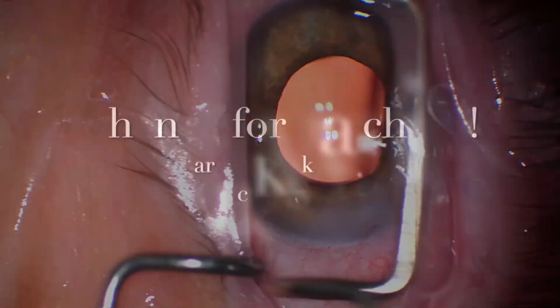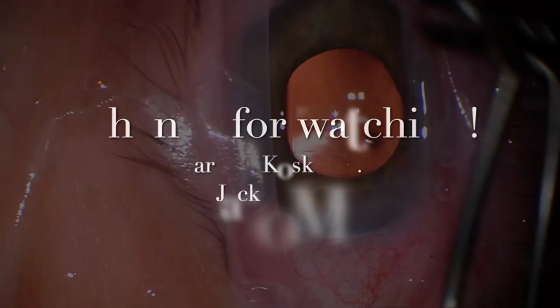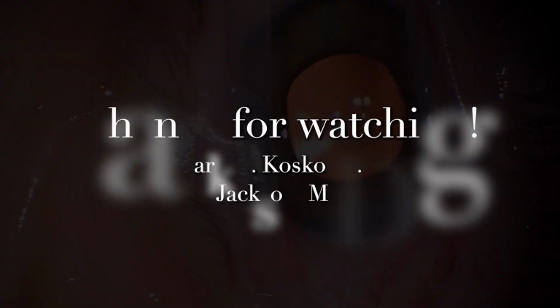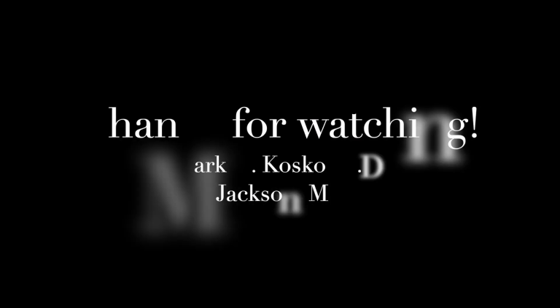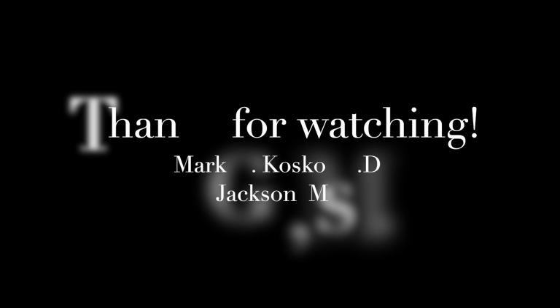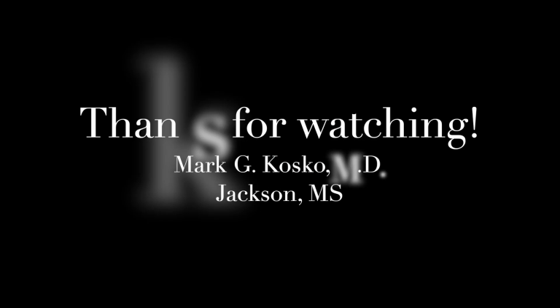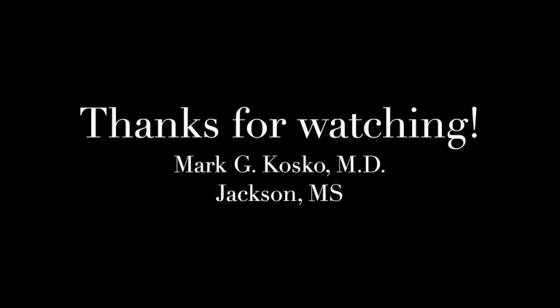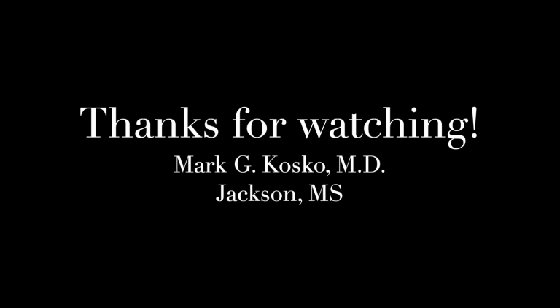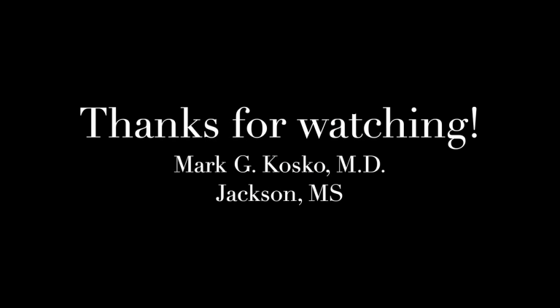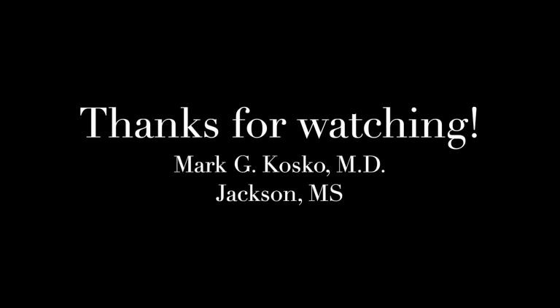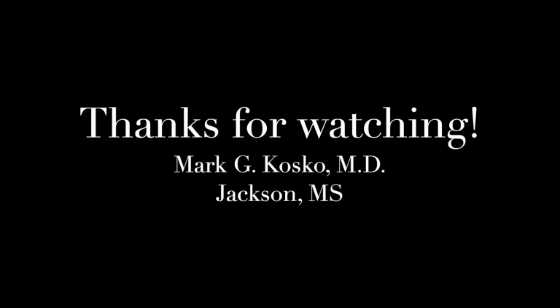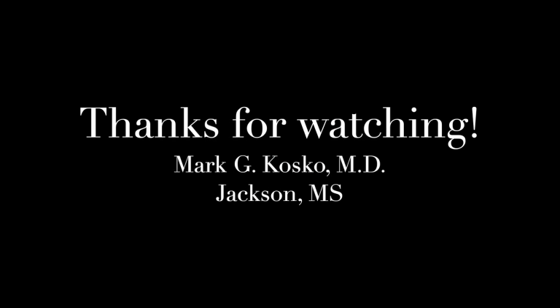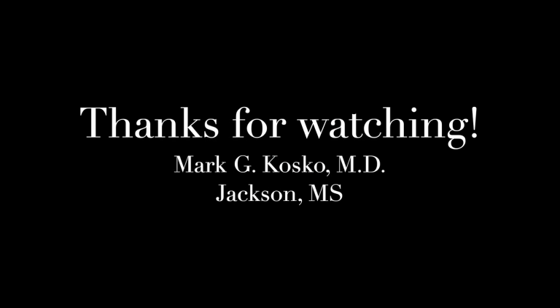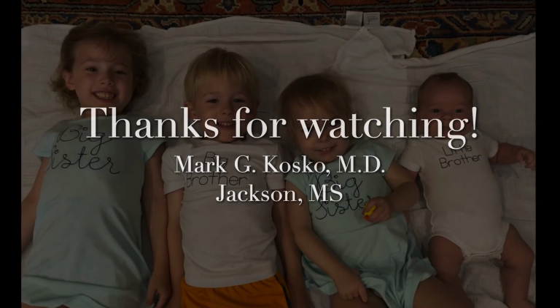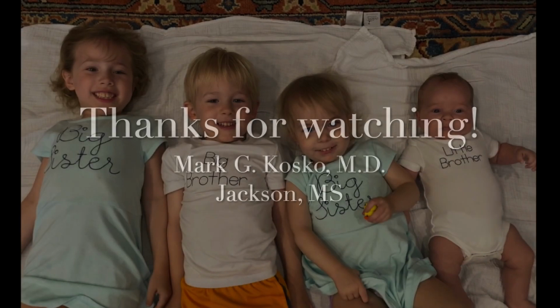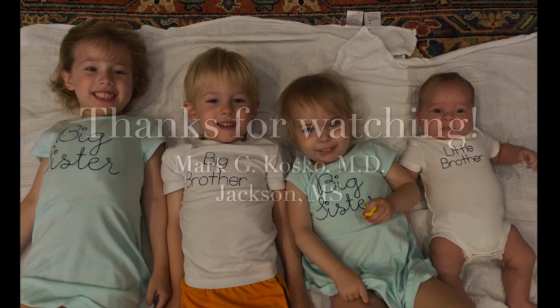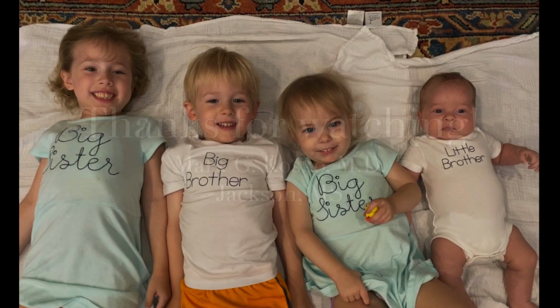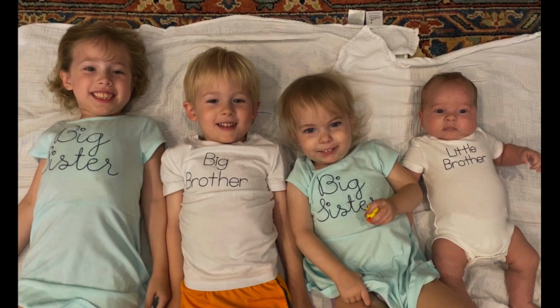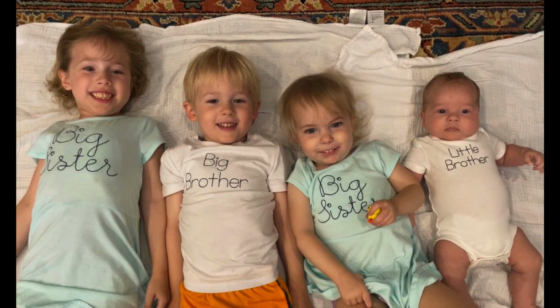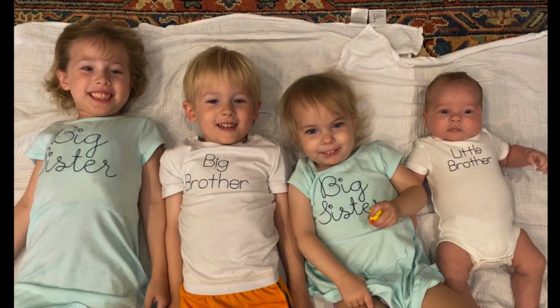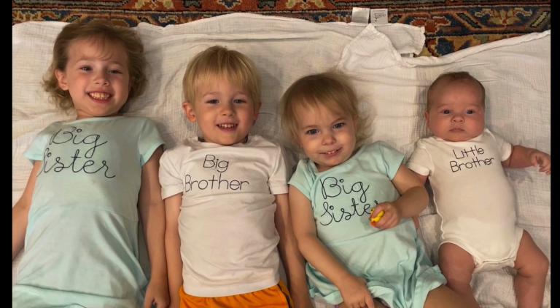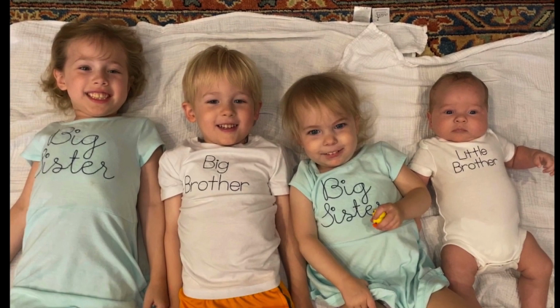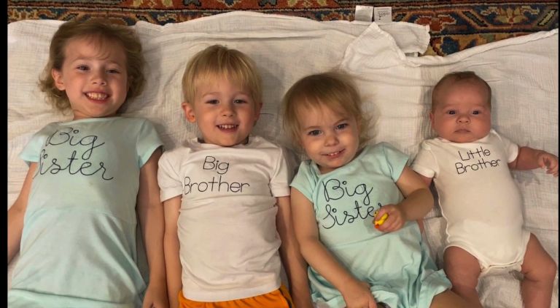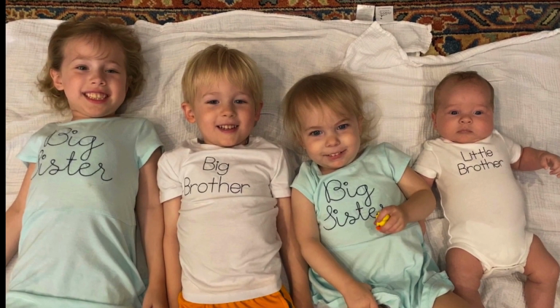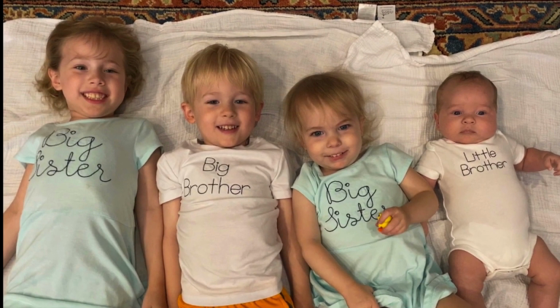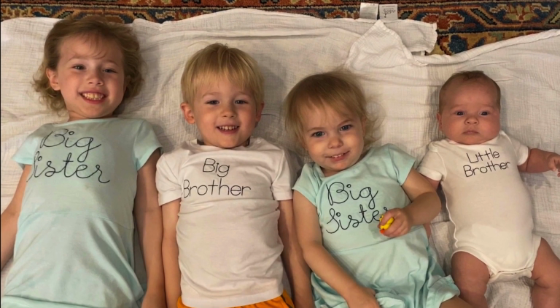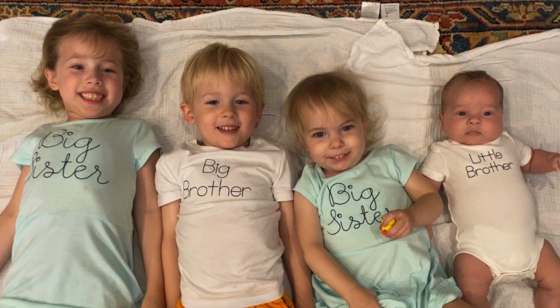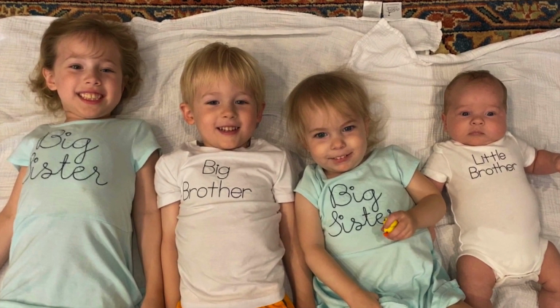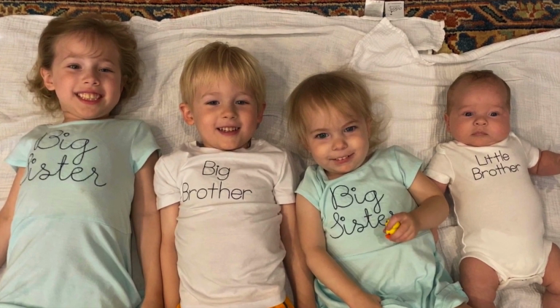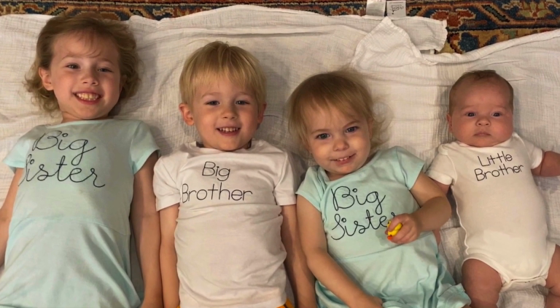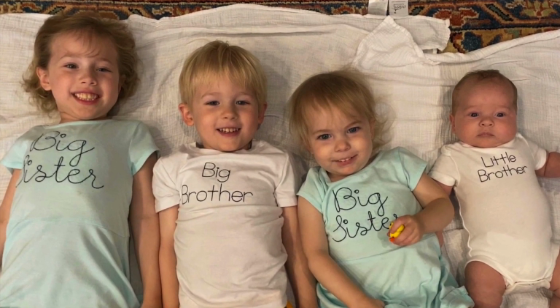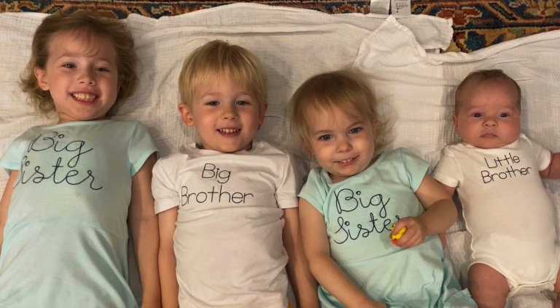This lady did great. Thanks so much. Those are my kiddos.